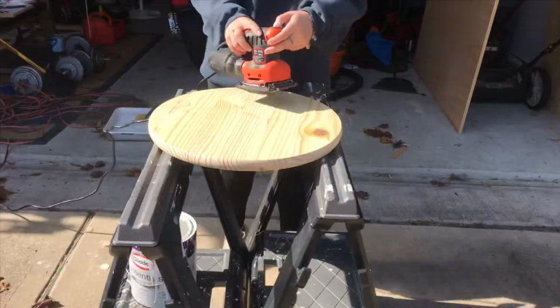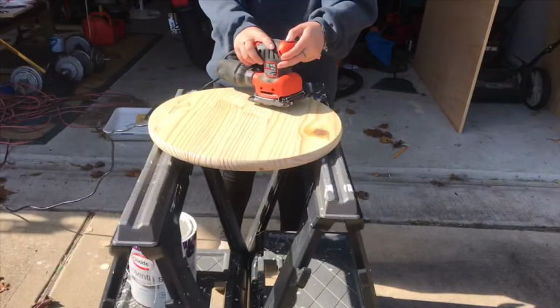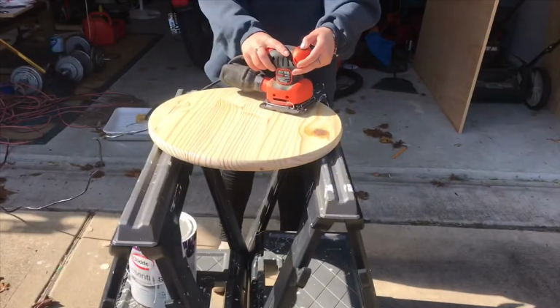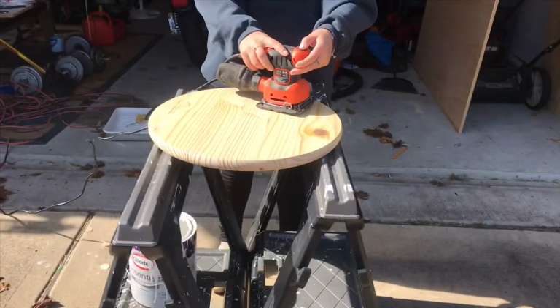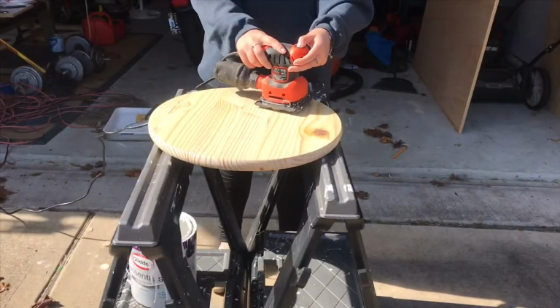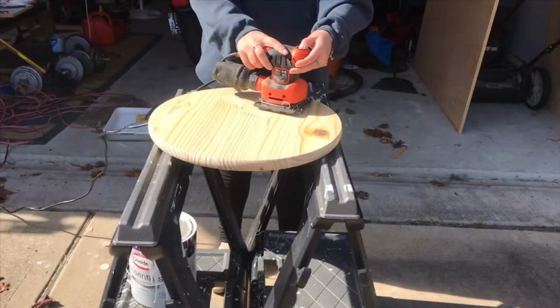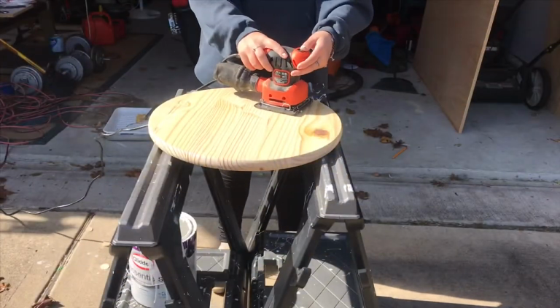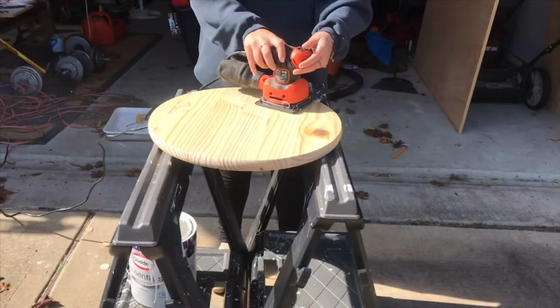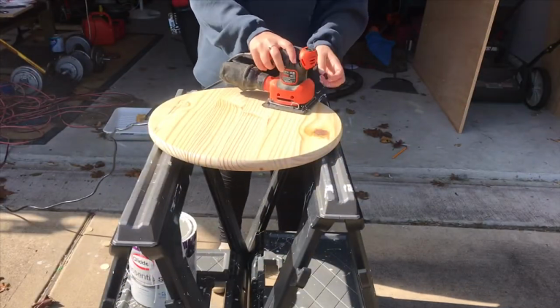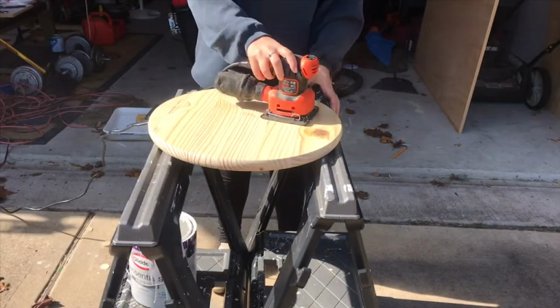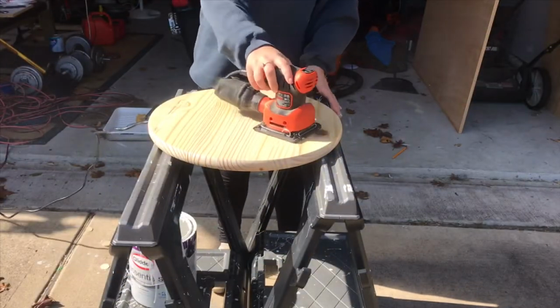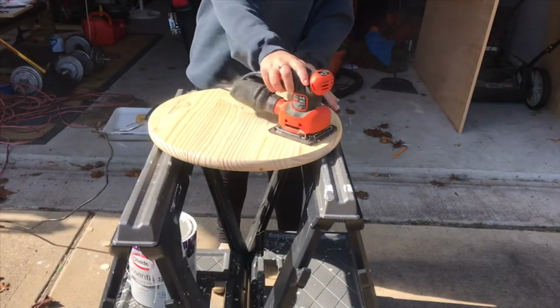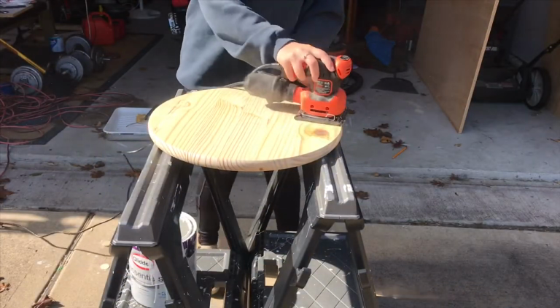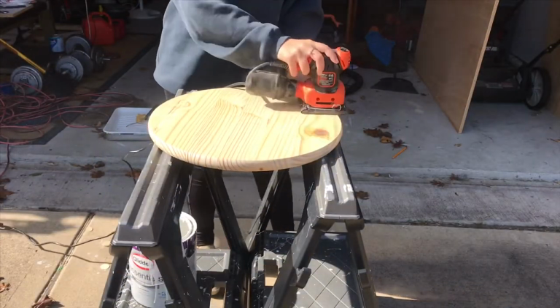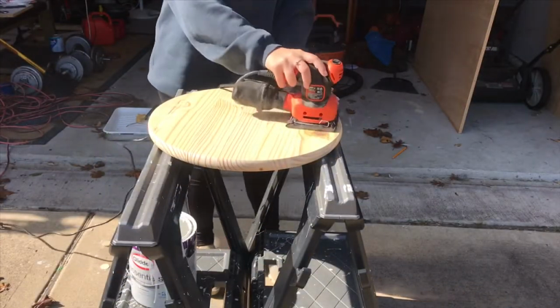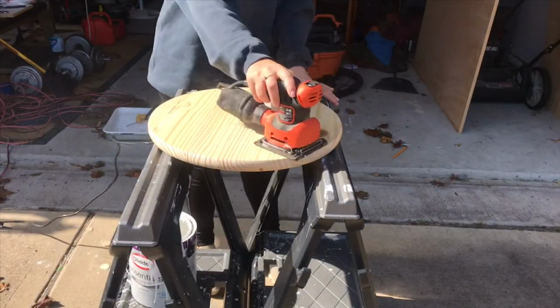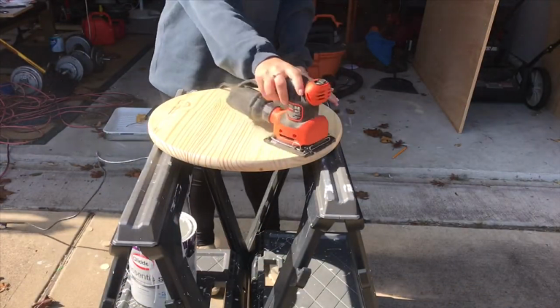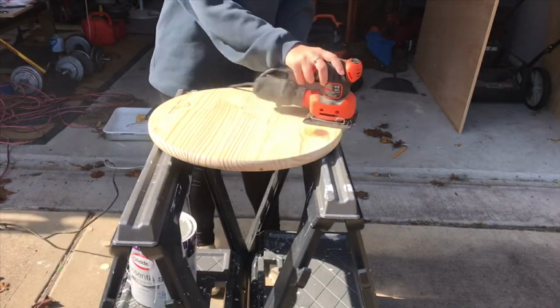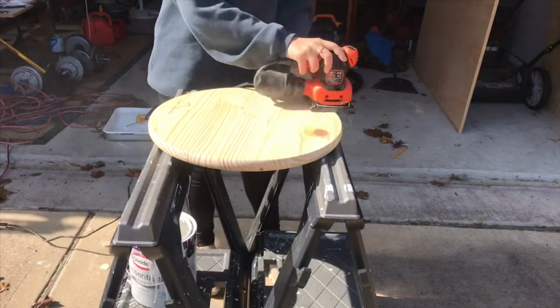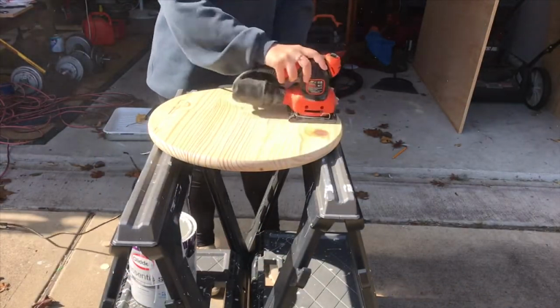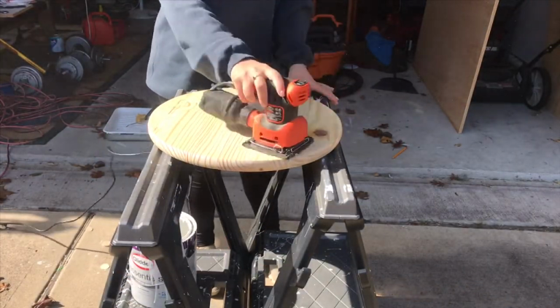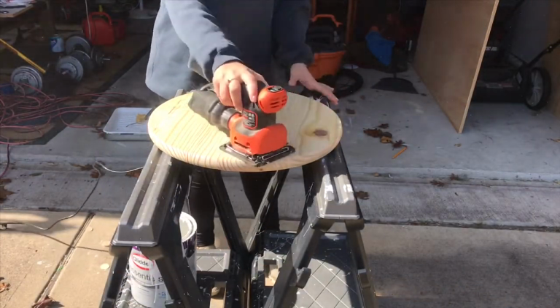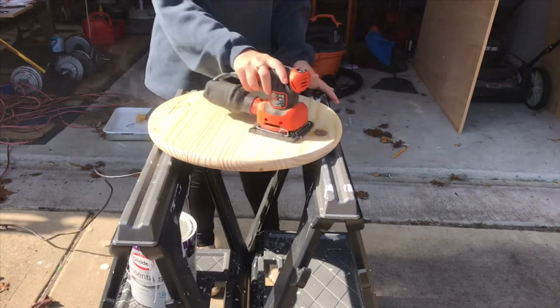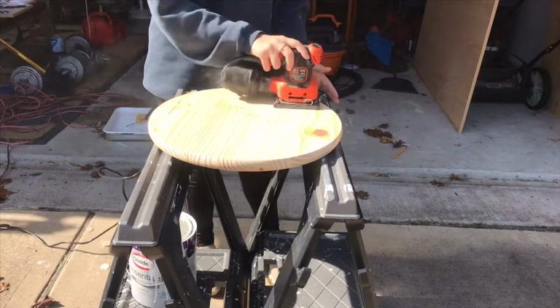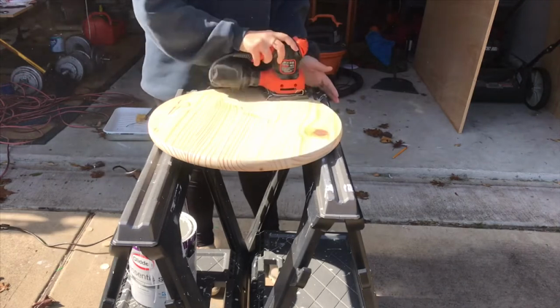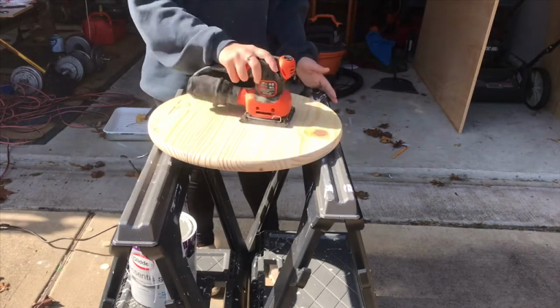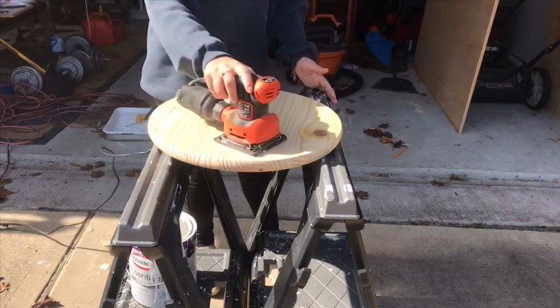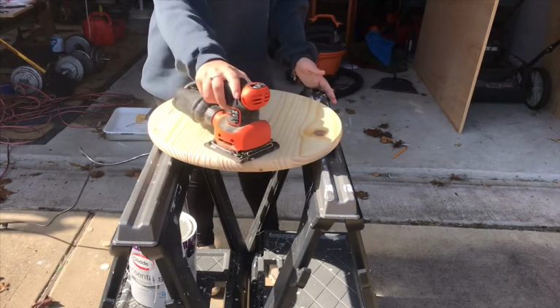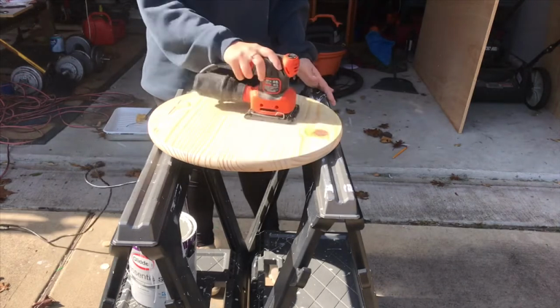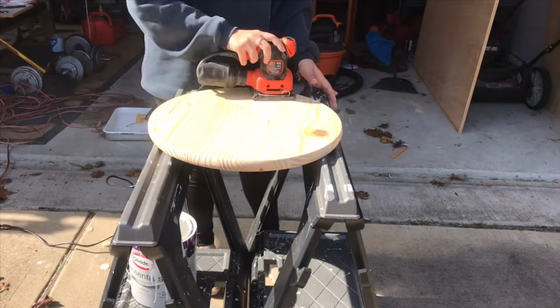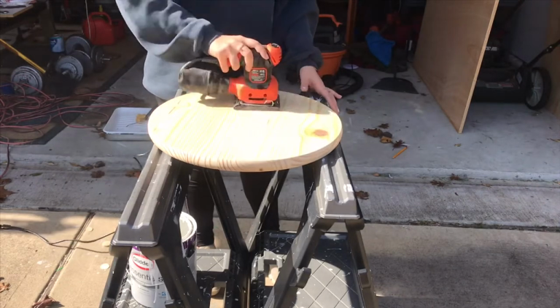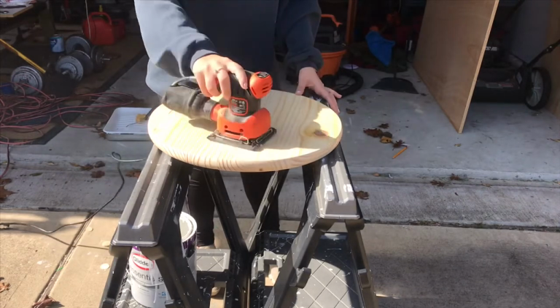To get this piece of wood as smooth as possible, I started by using 80 grit sandpaper and worked my way up to 320.